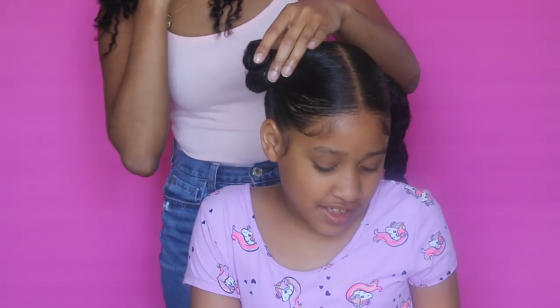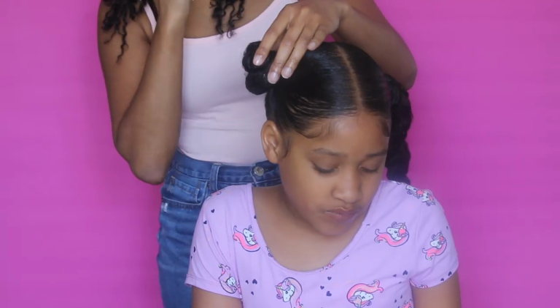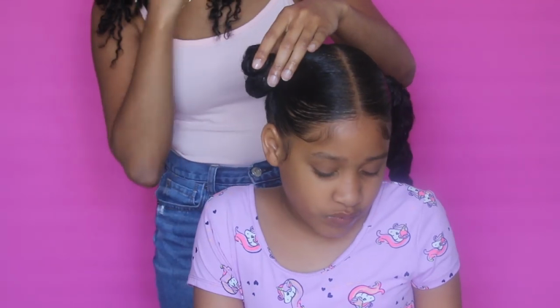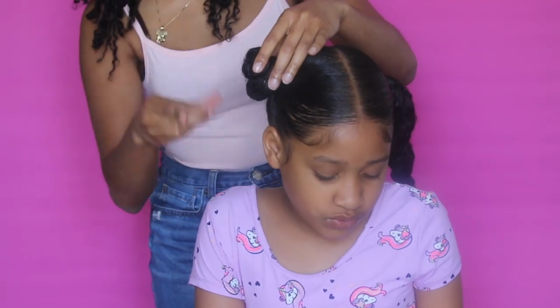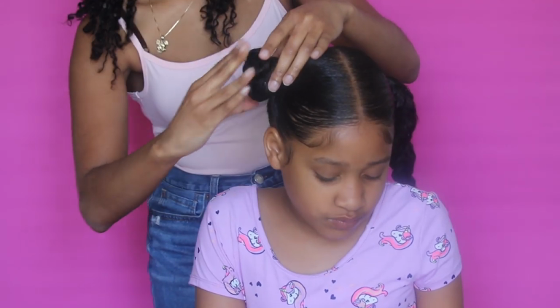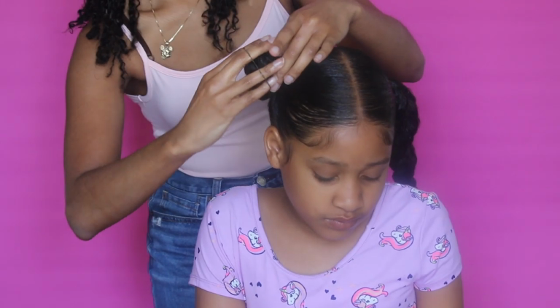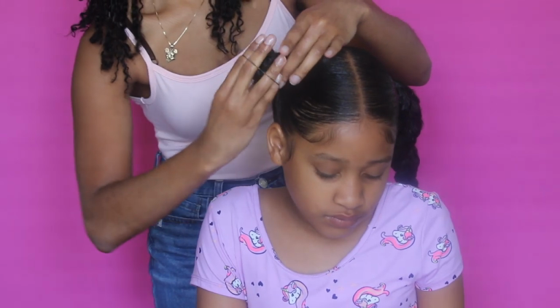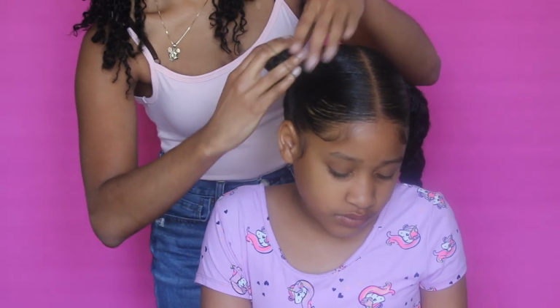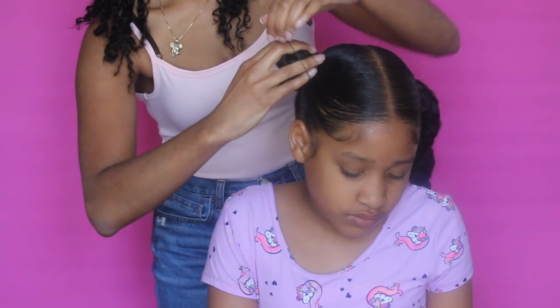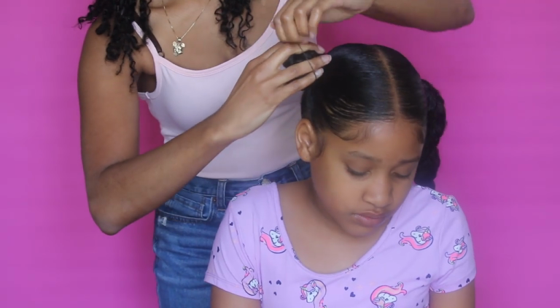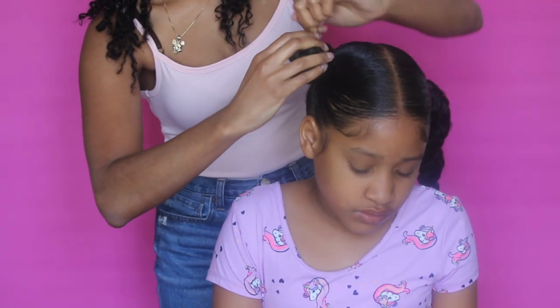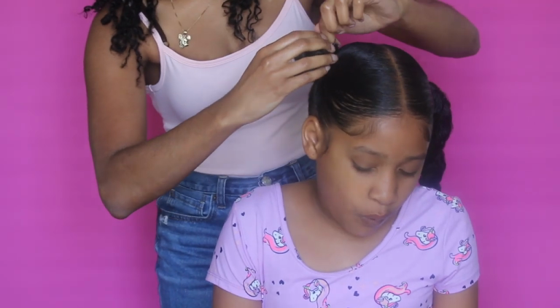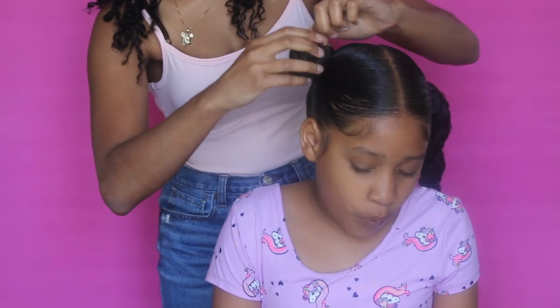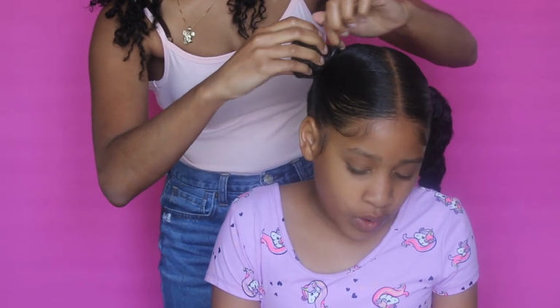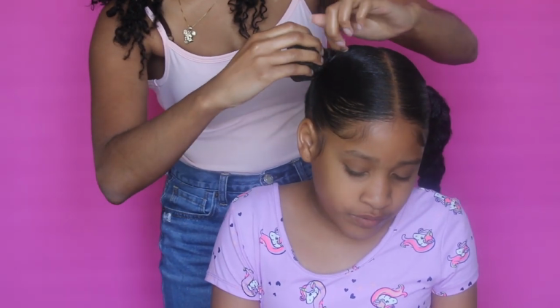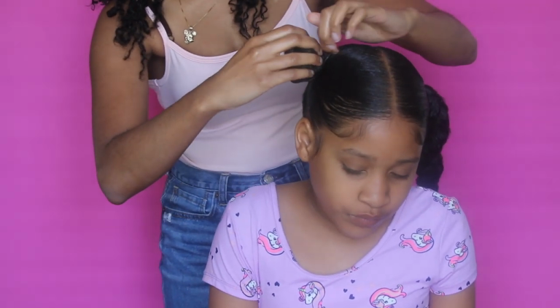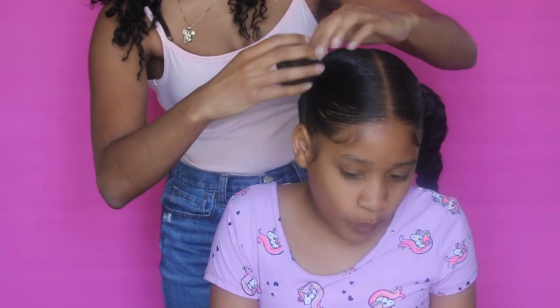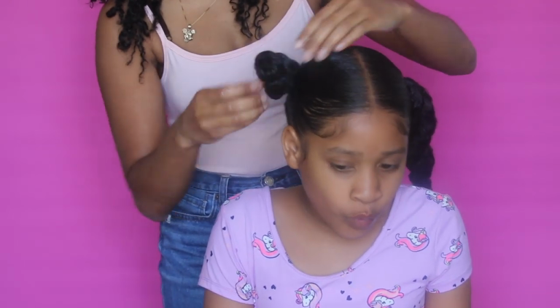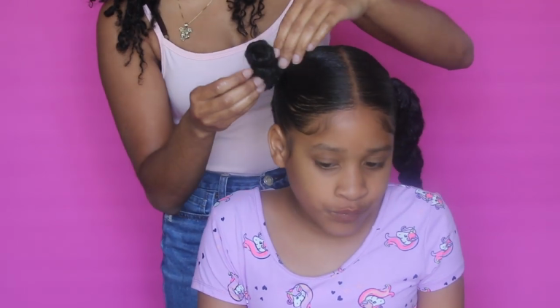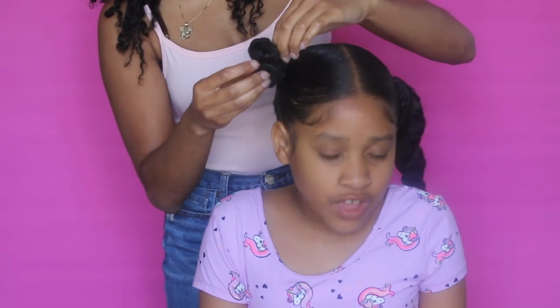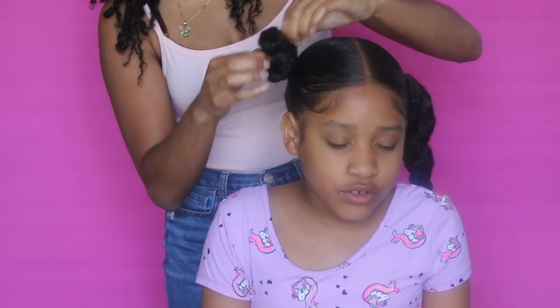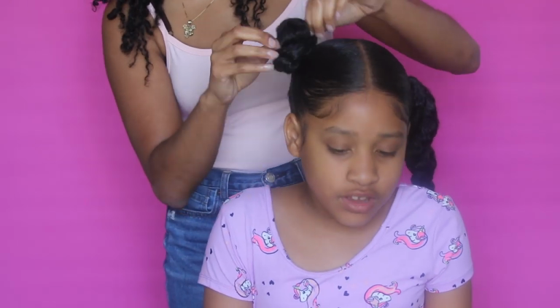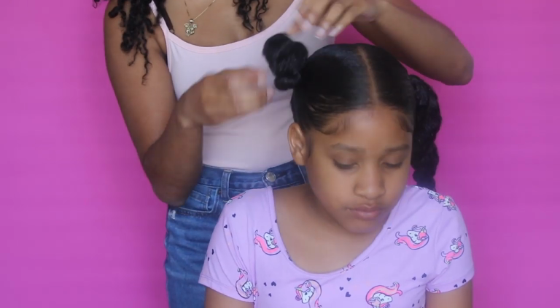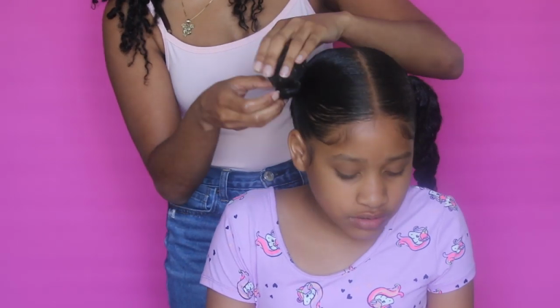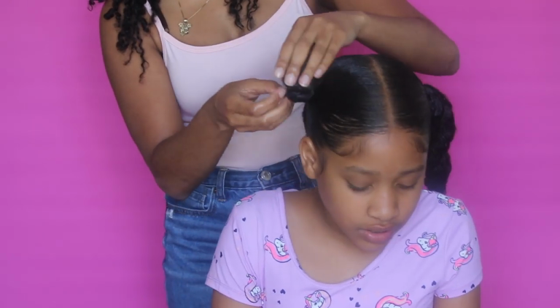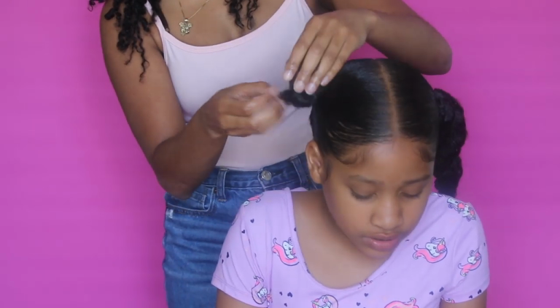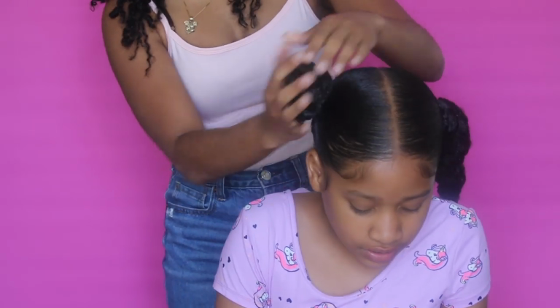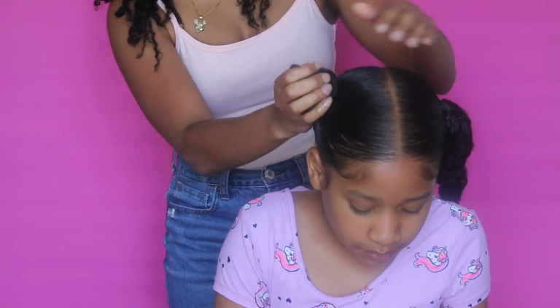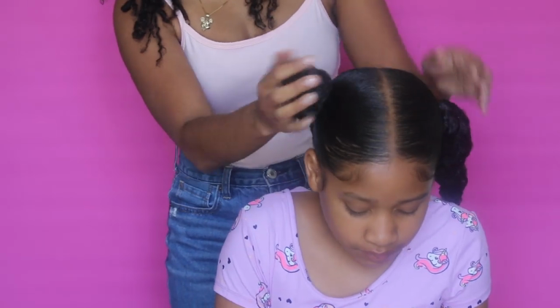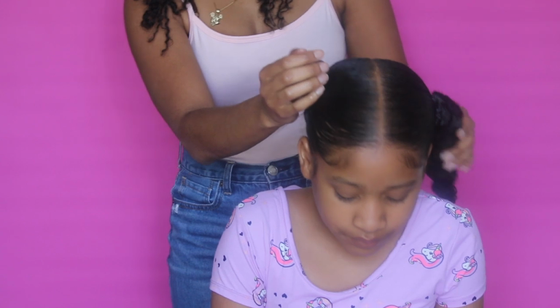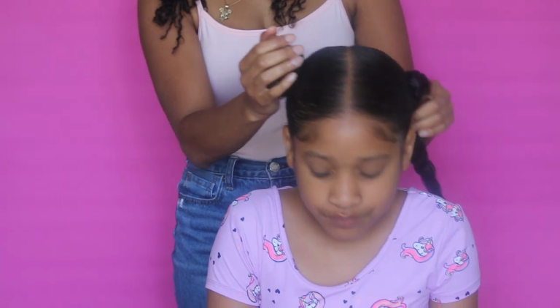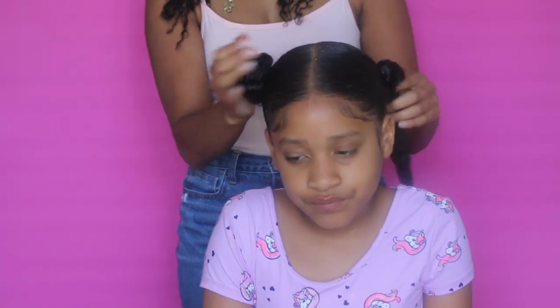Okay, keeping the same ponytails, I'm just going to wrap them up into buns and this will be your style number two.